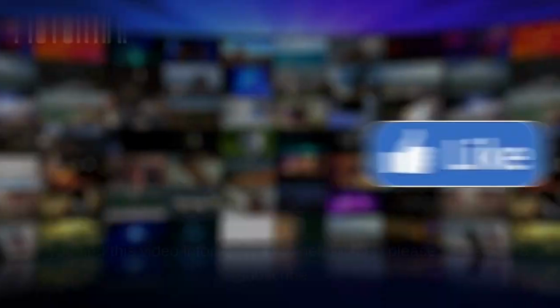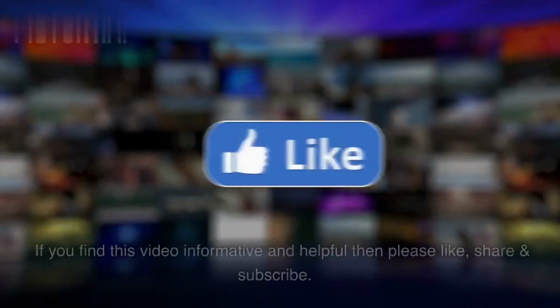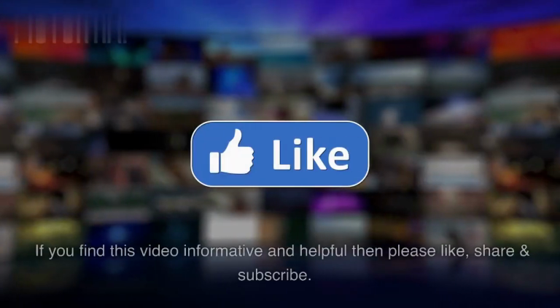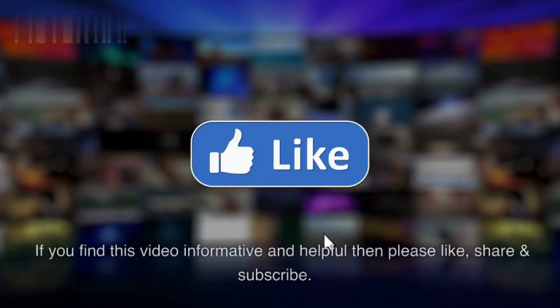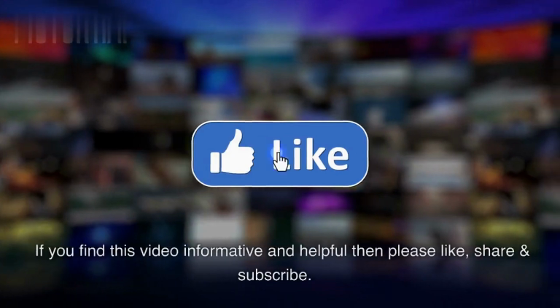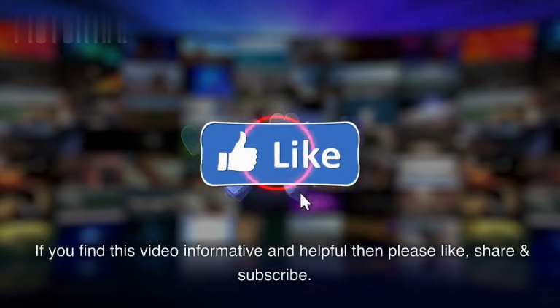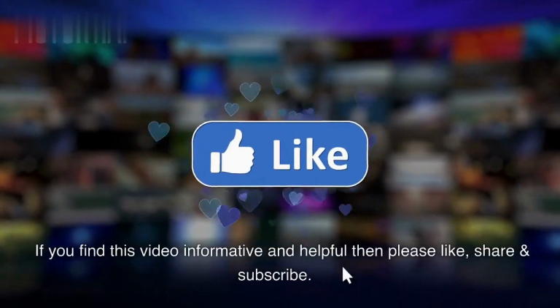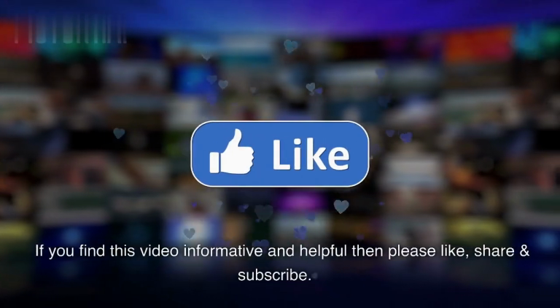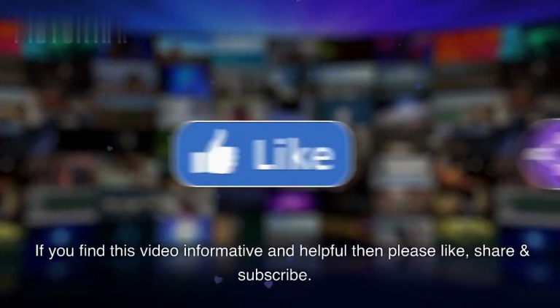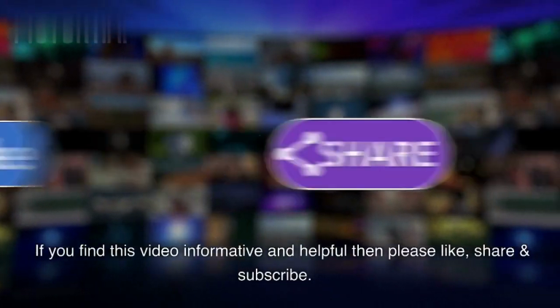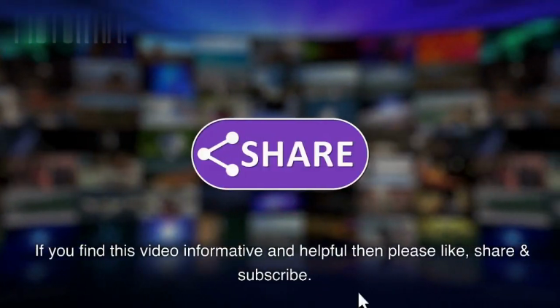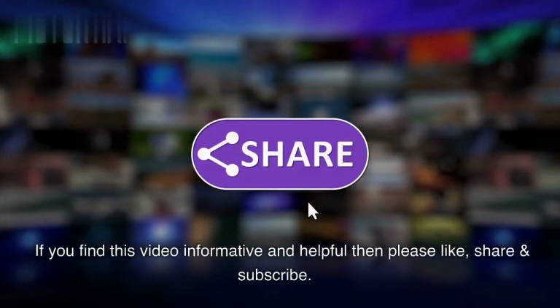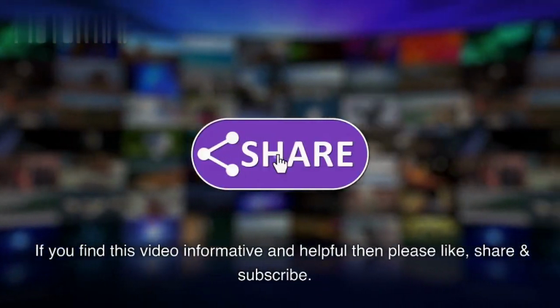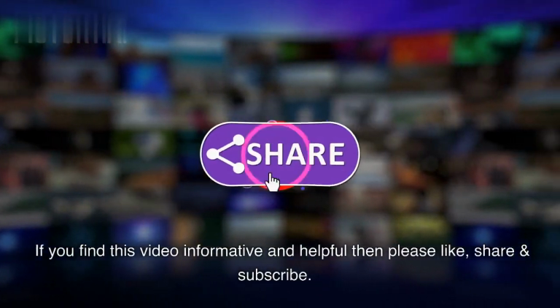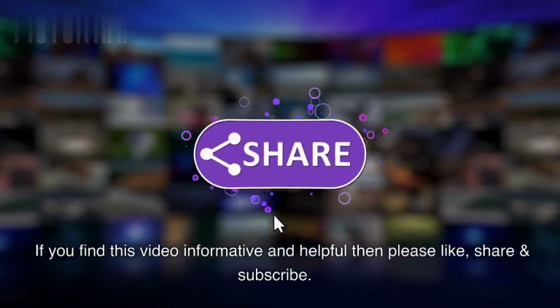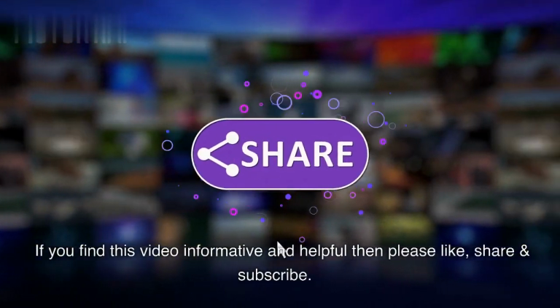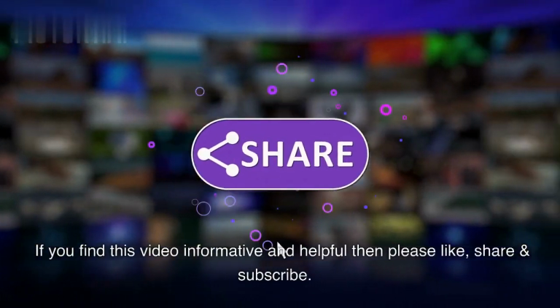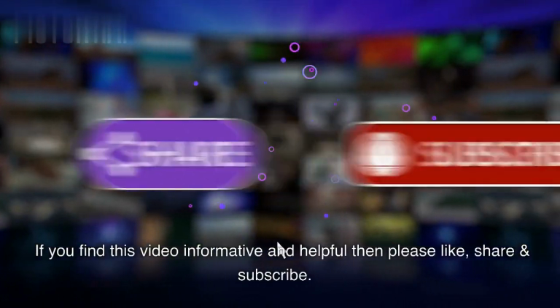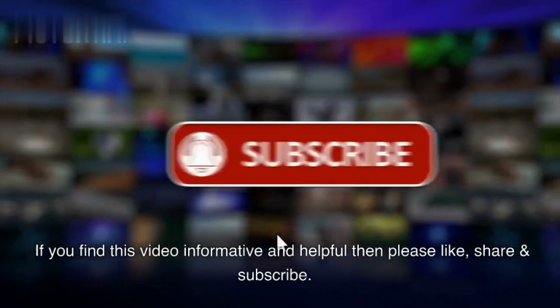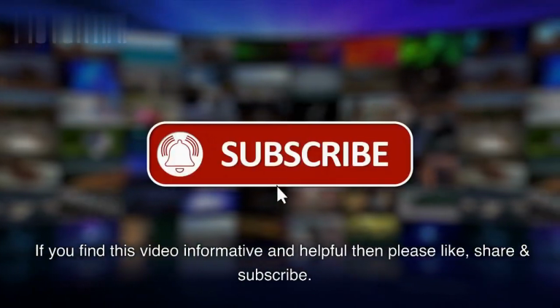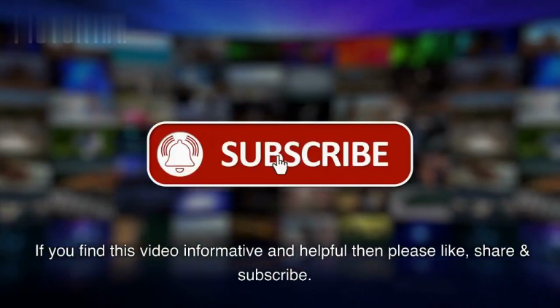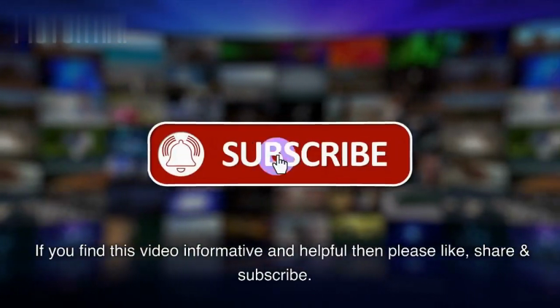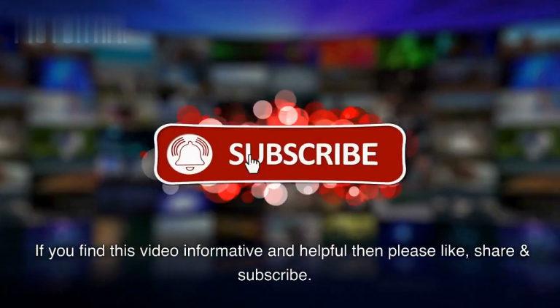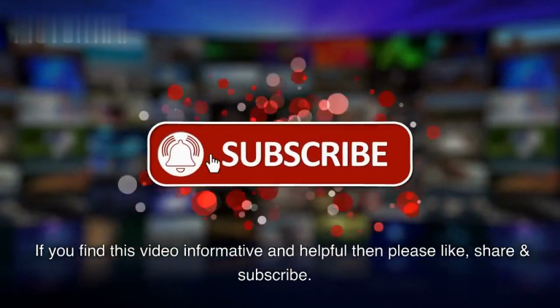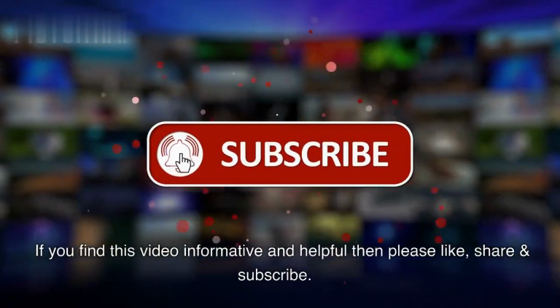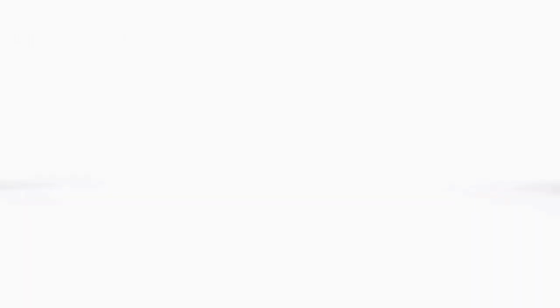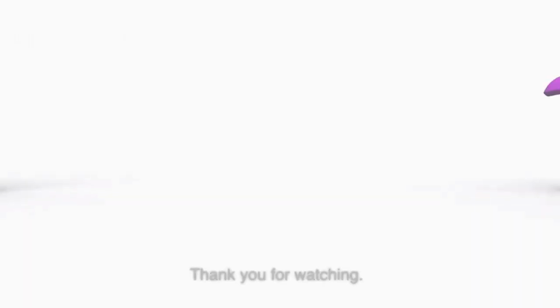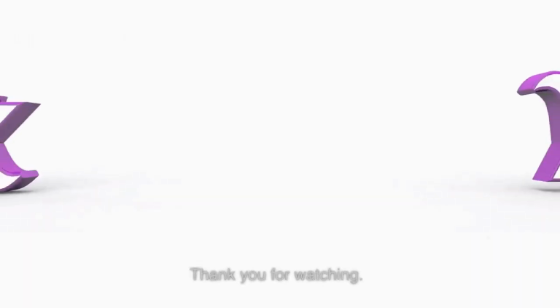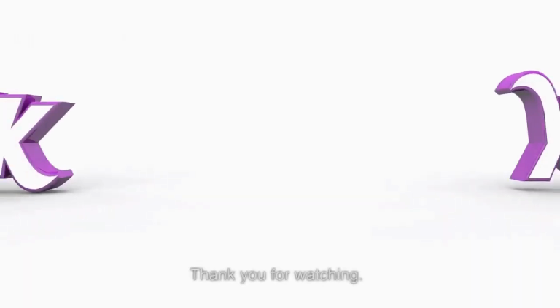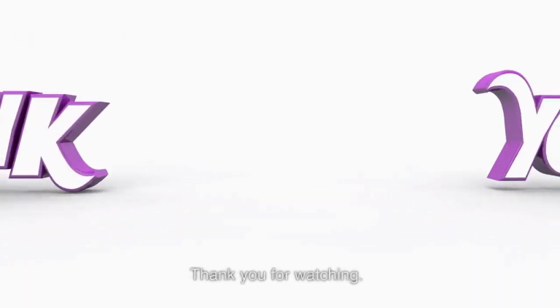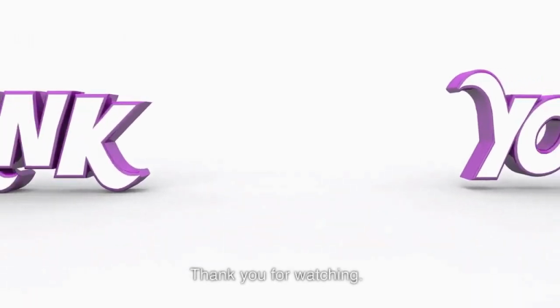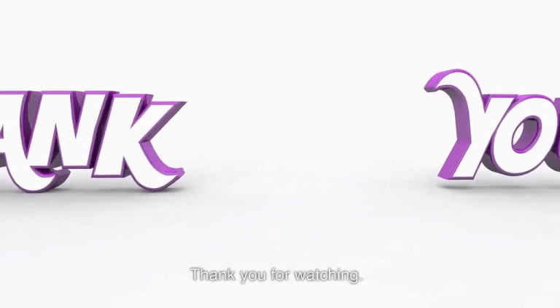If you find this video informative and helpful, please like, share, and subscribe. Thank you for watching.